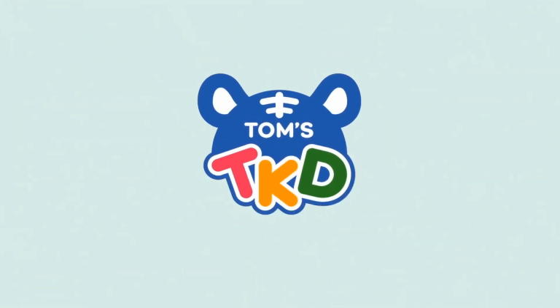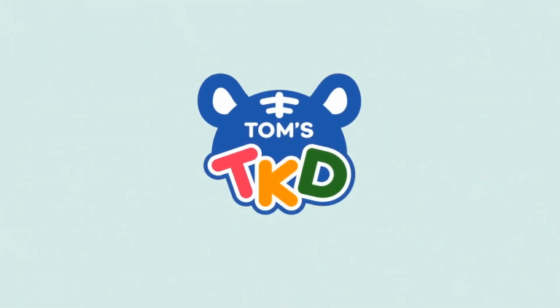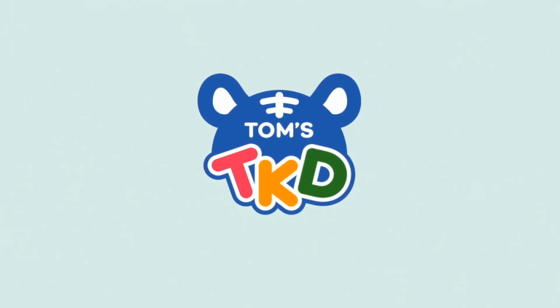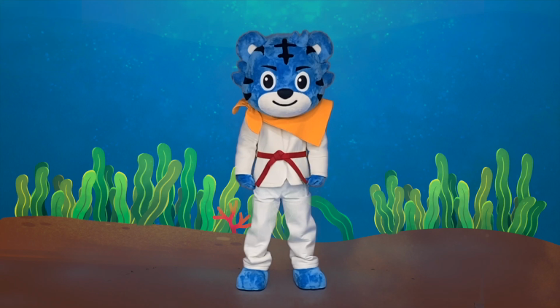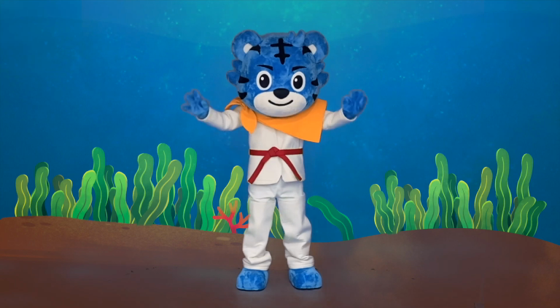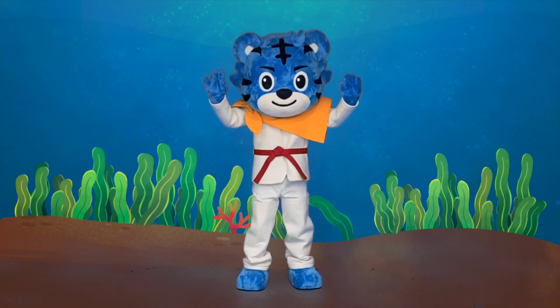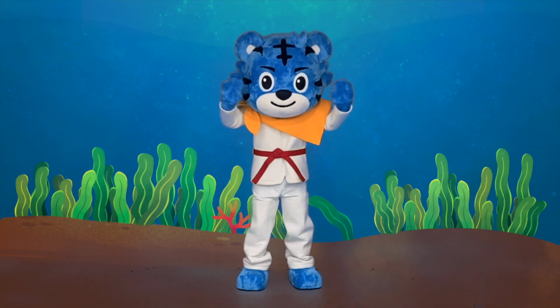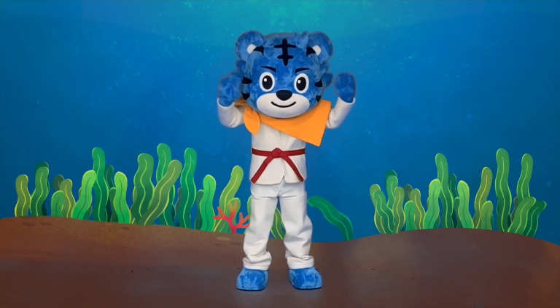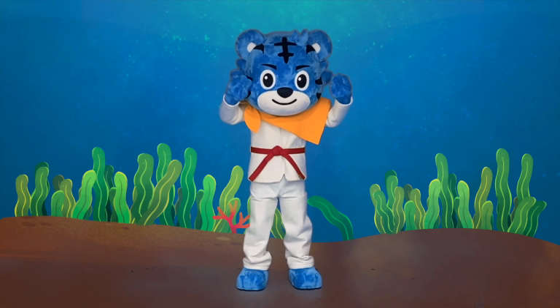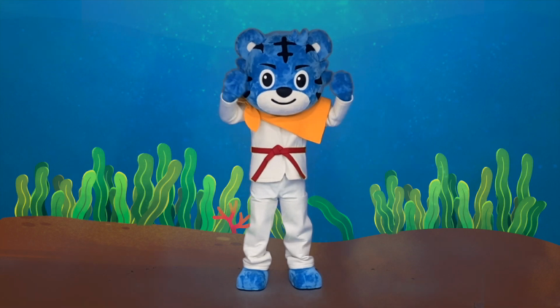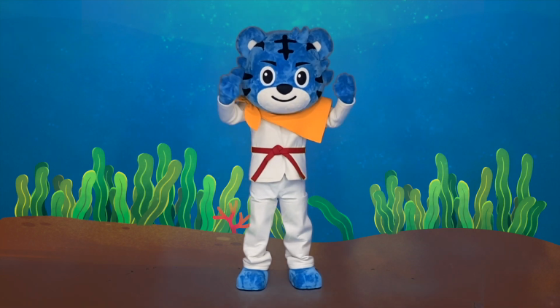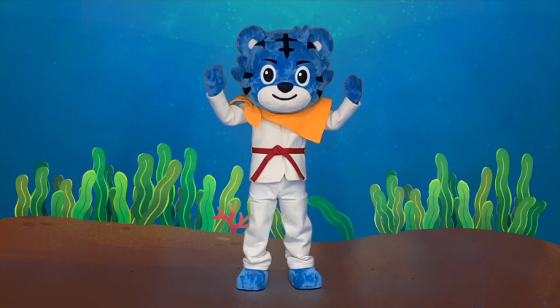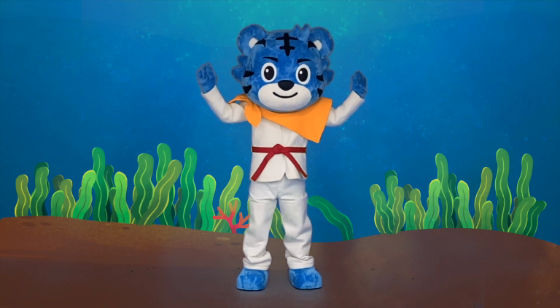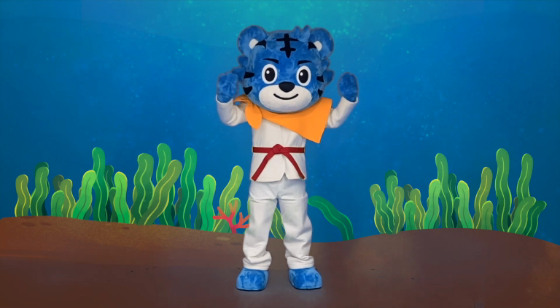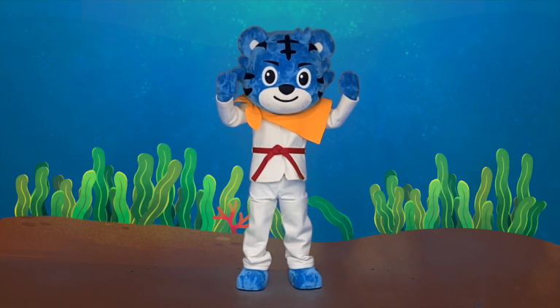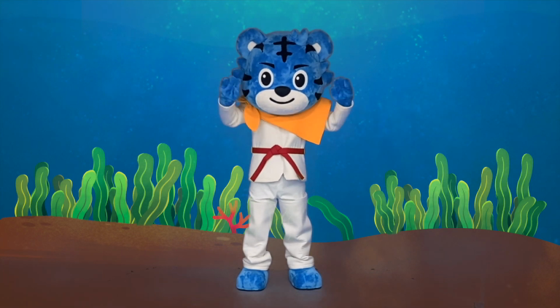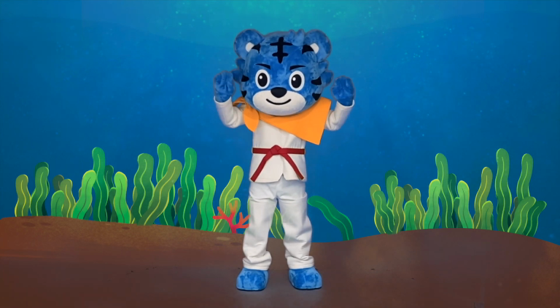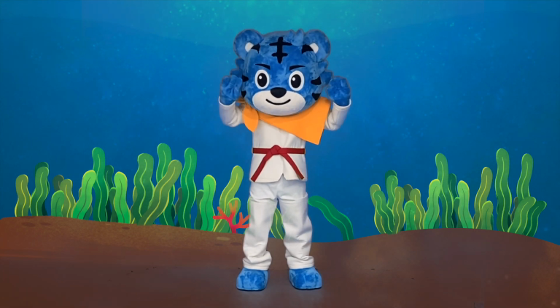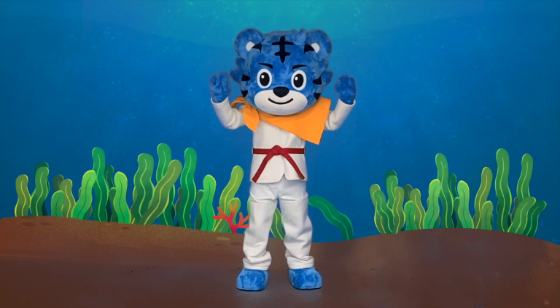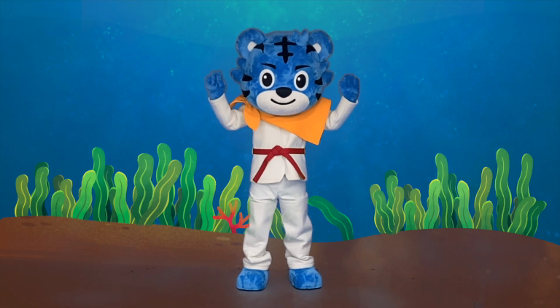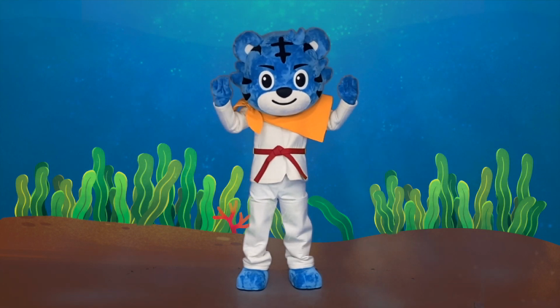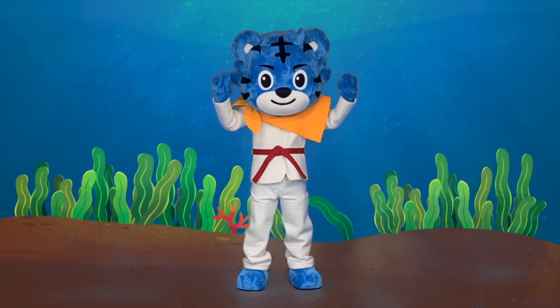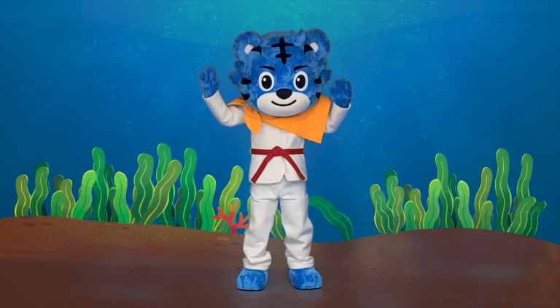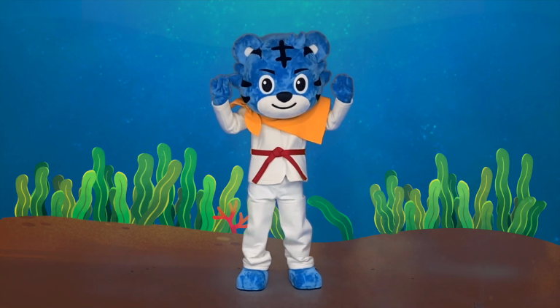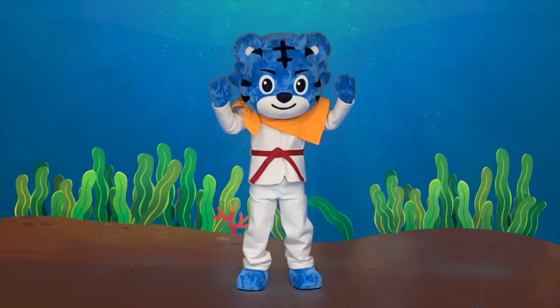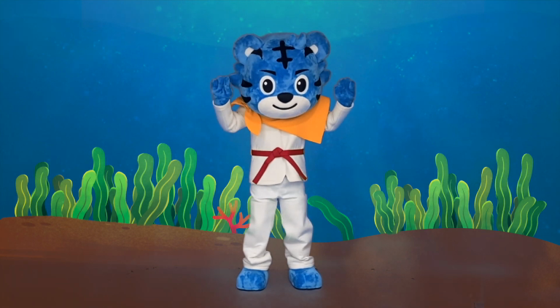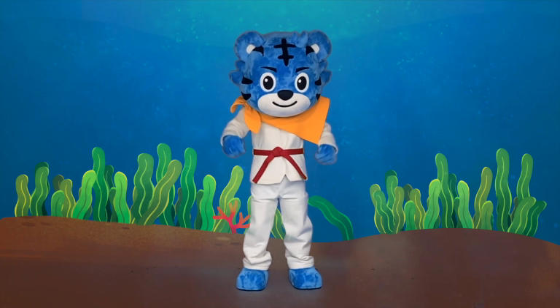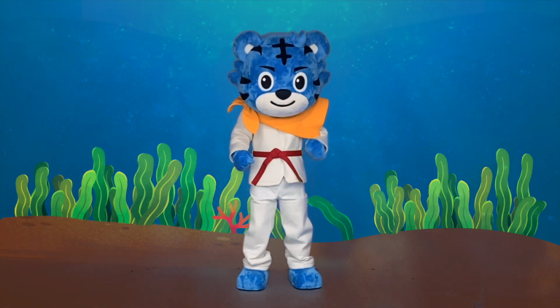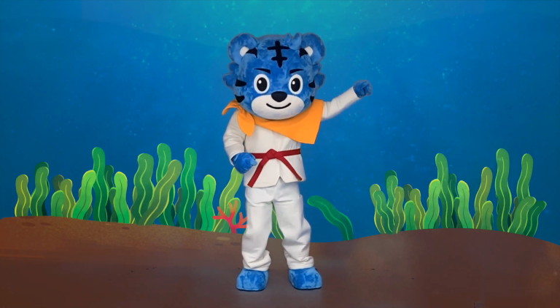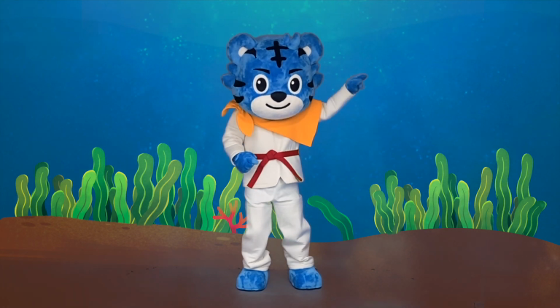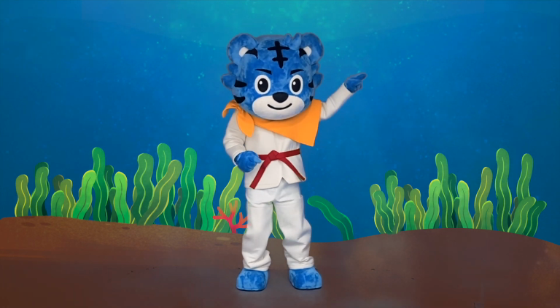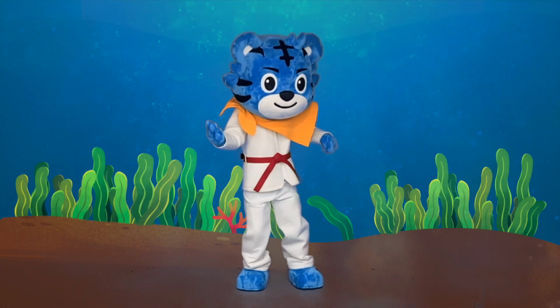Hello Tom, welcome to the Ocean TKD mission. Let's go!